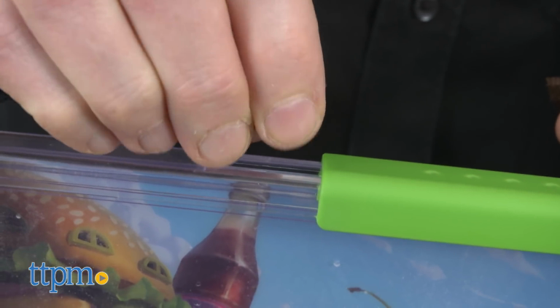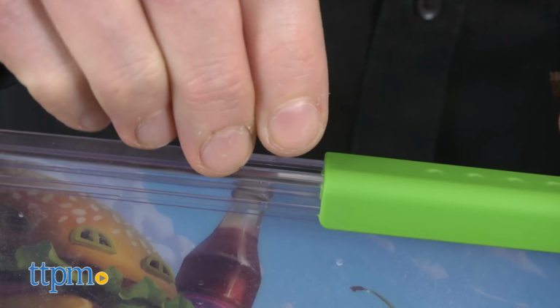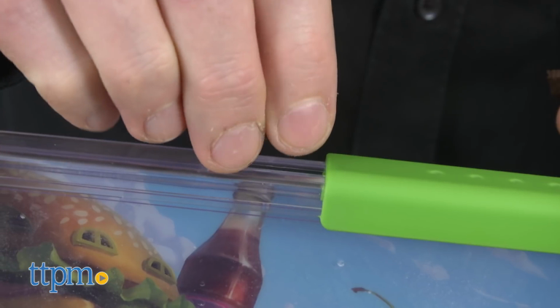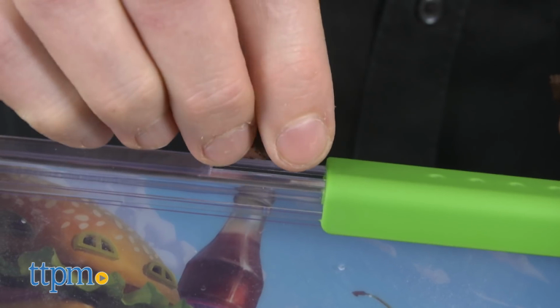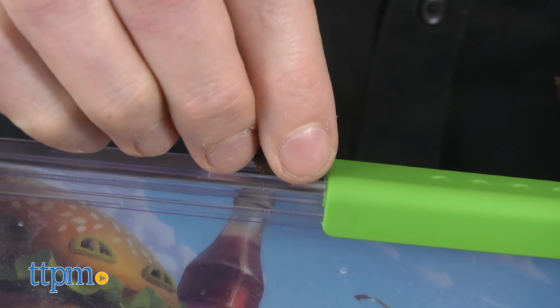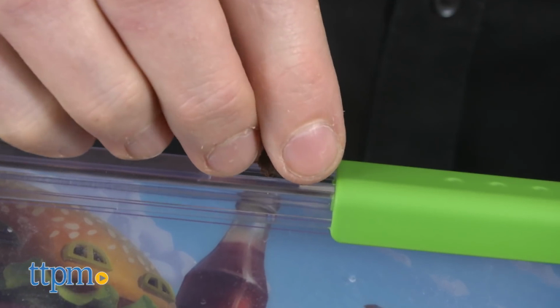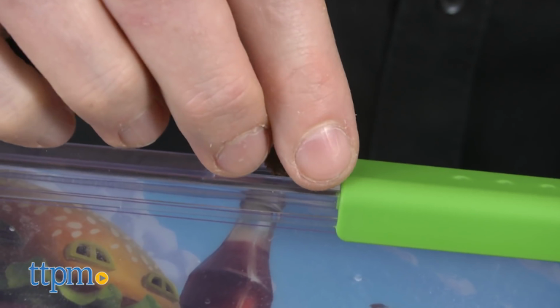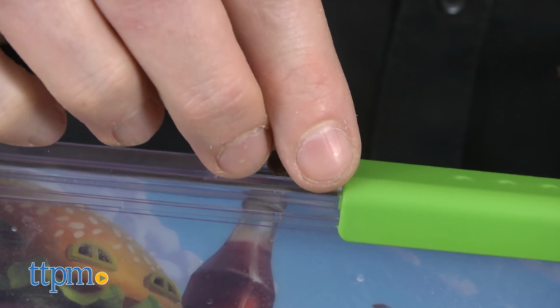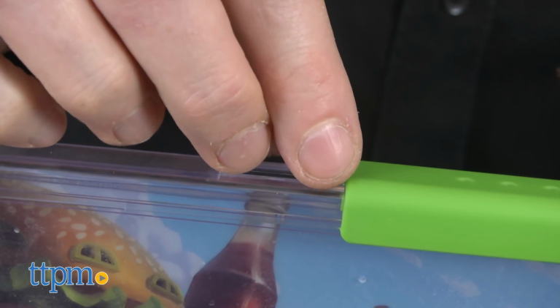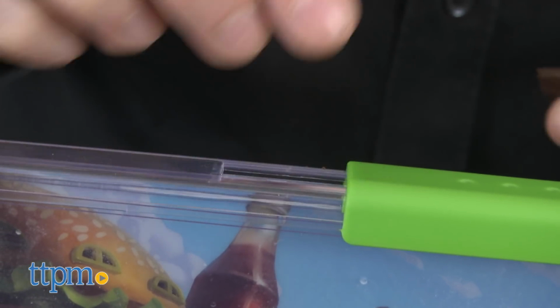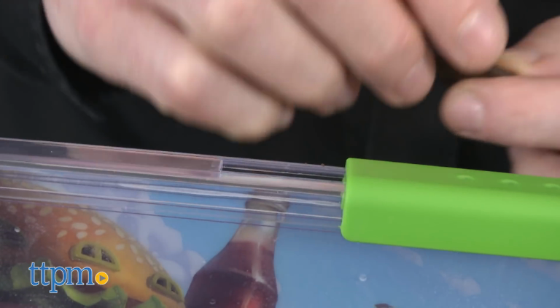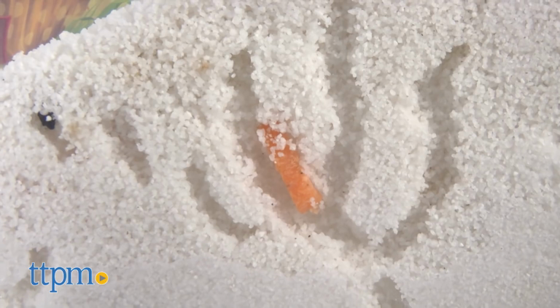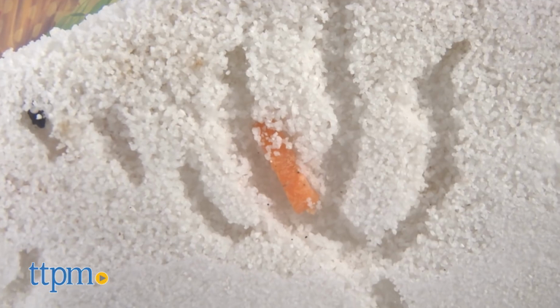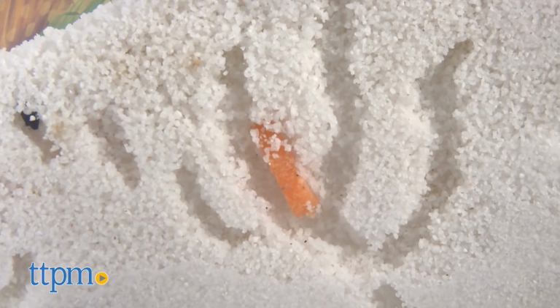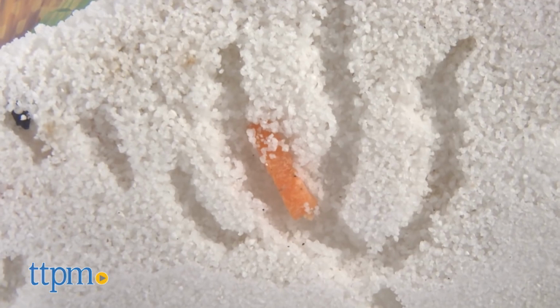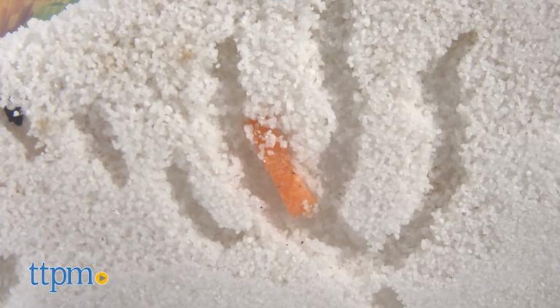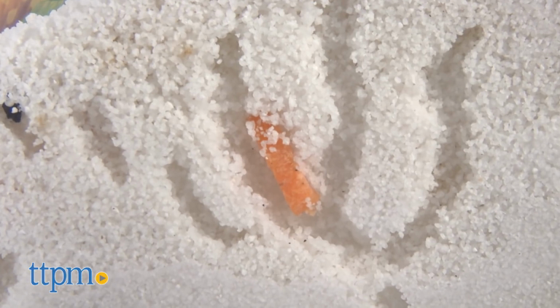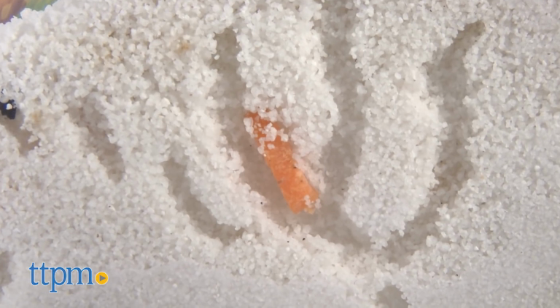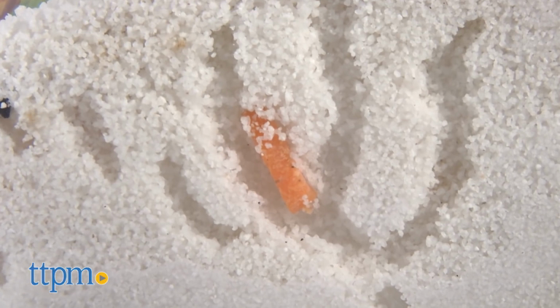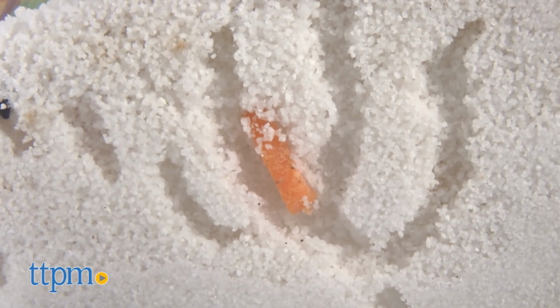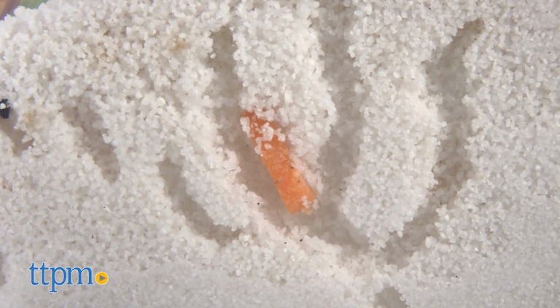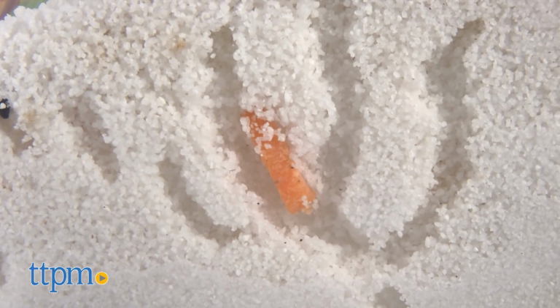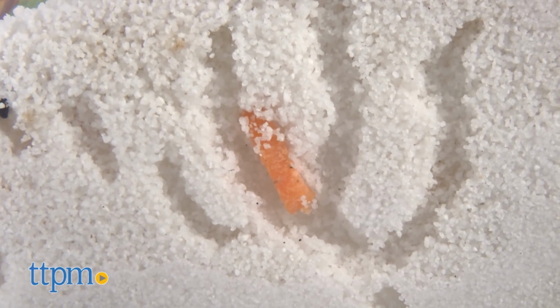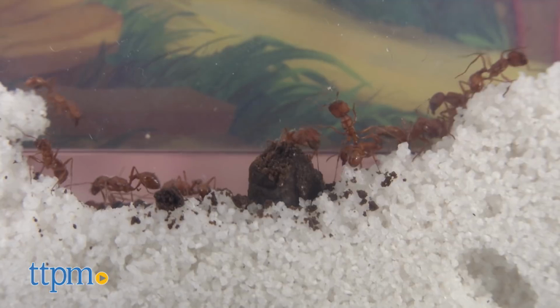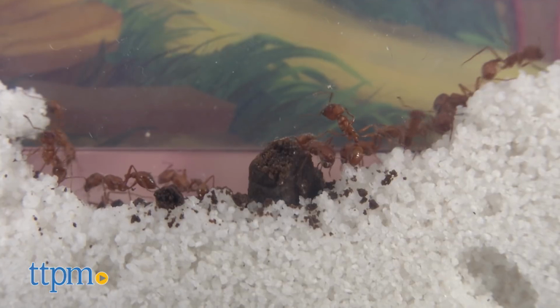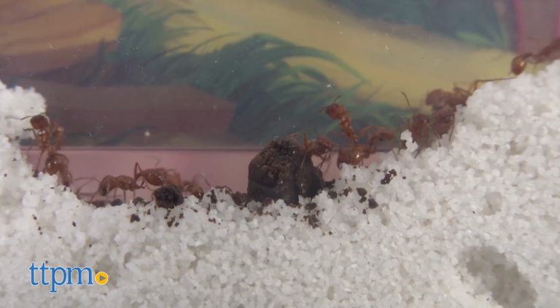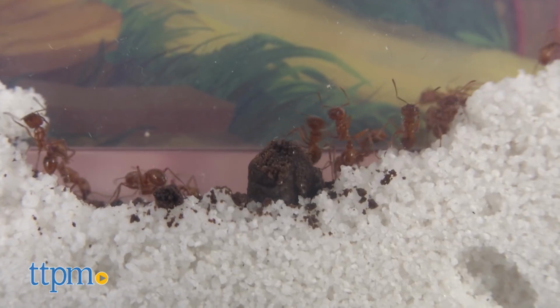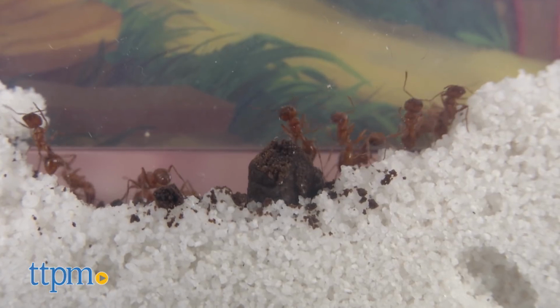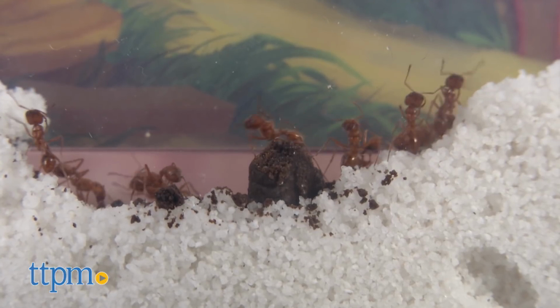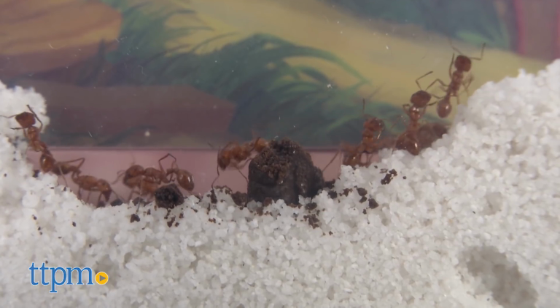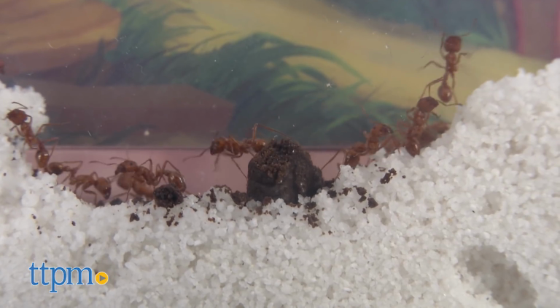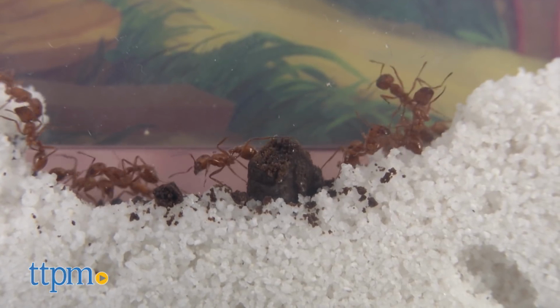Like humans, they were less enthusiastic about the carrot we fed them but went nuts for the sweet cookie we served.